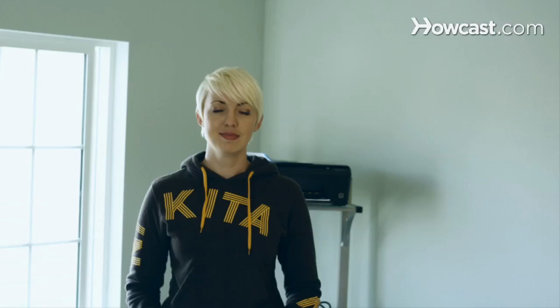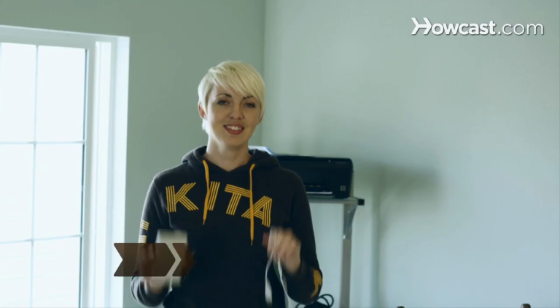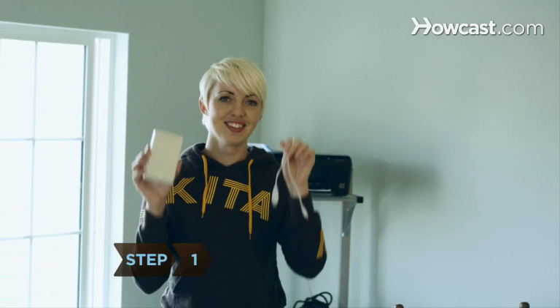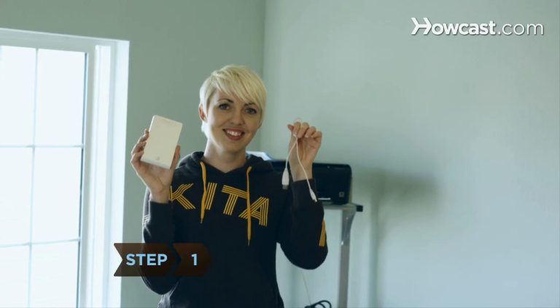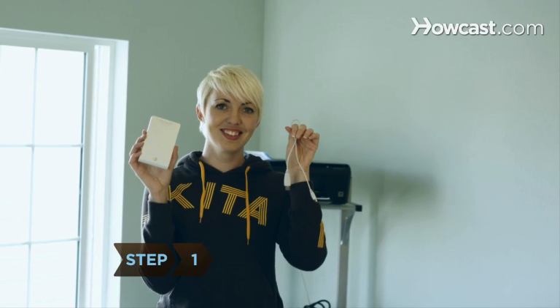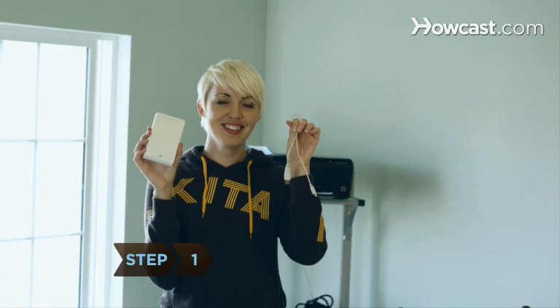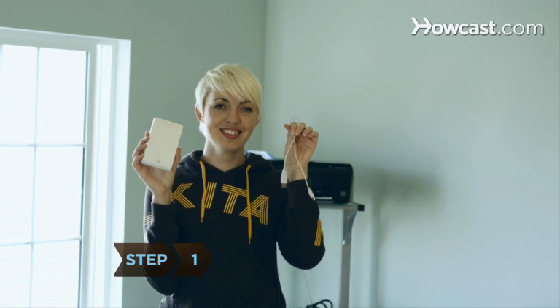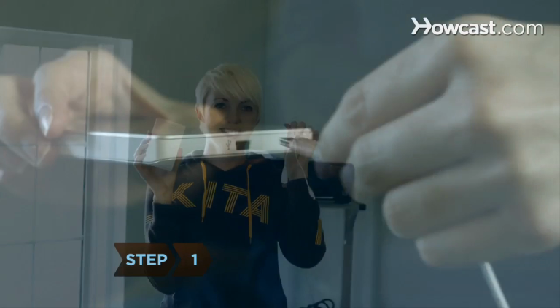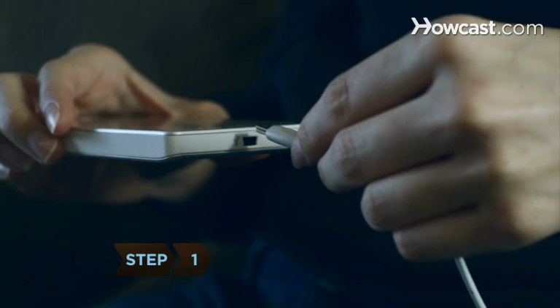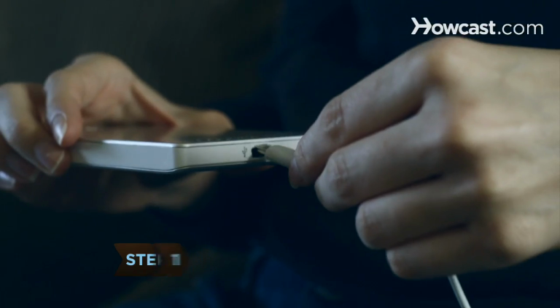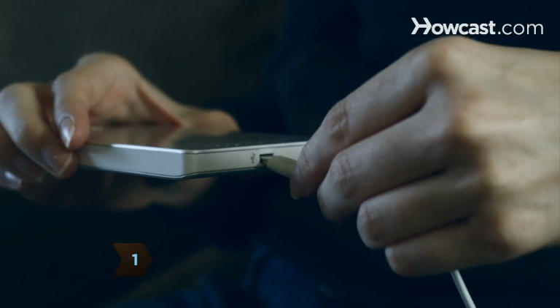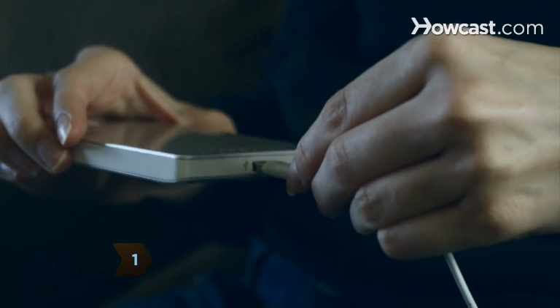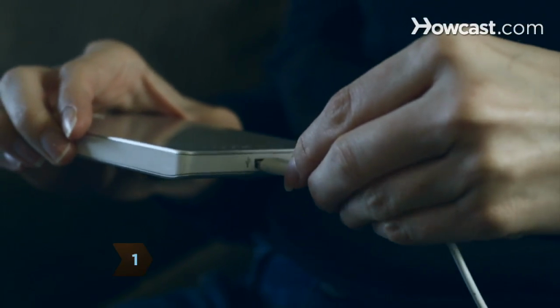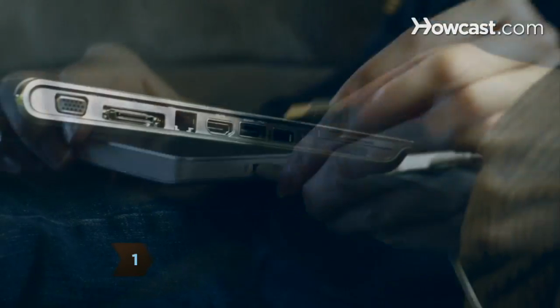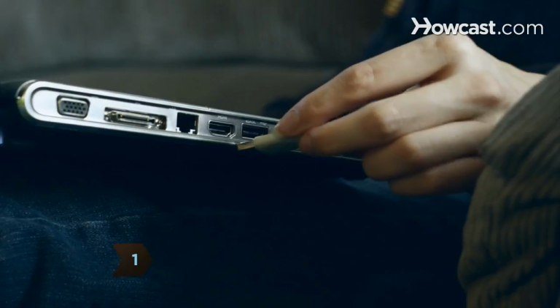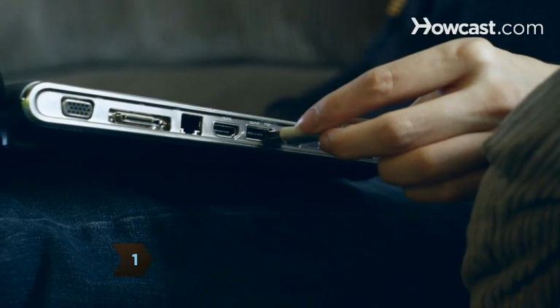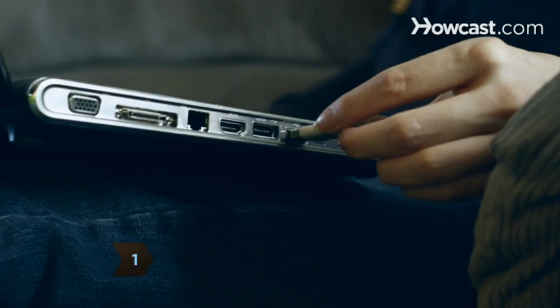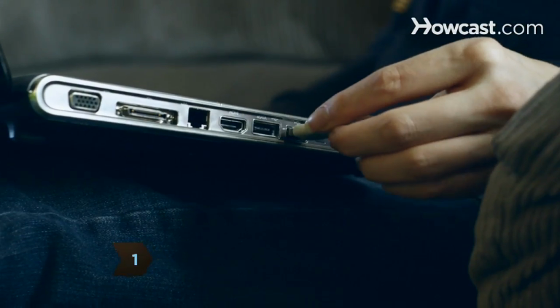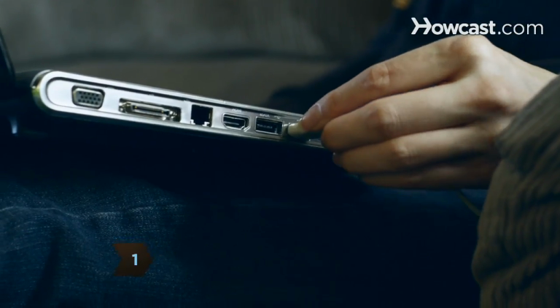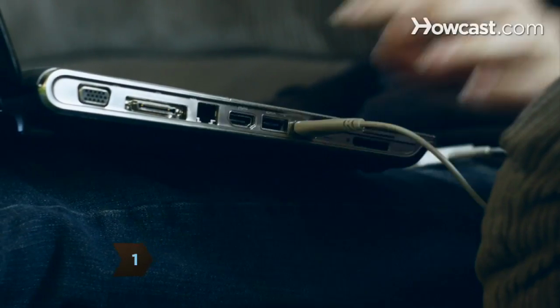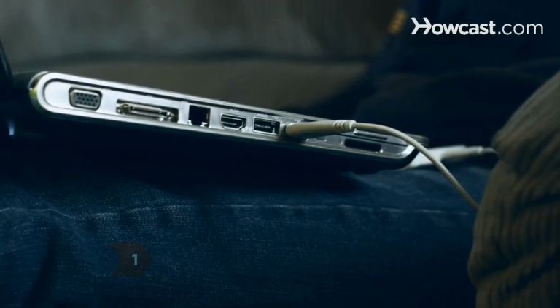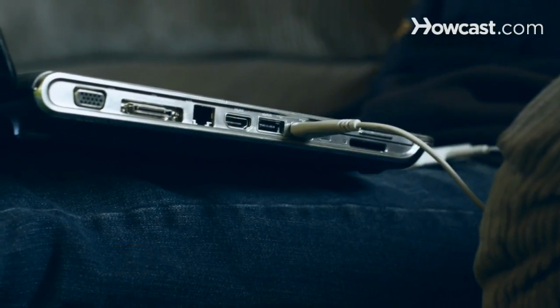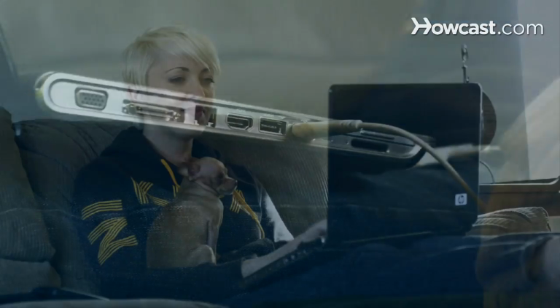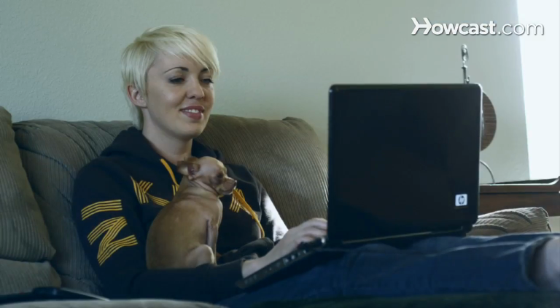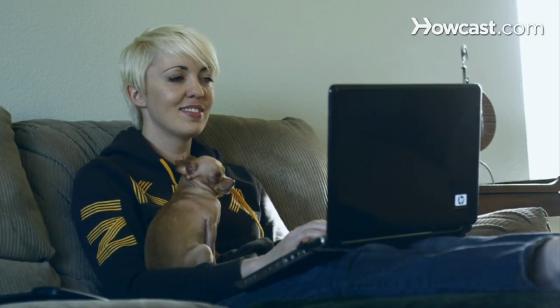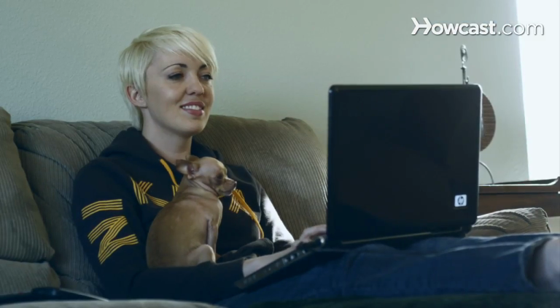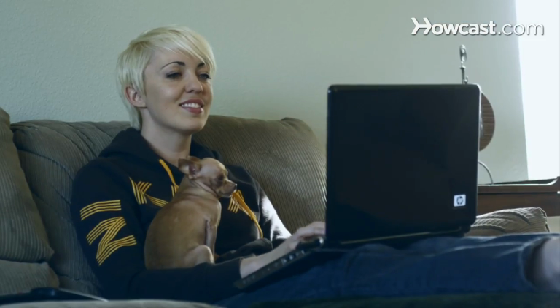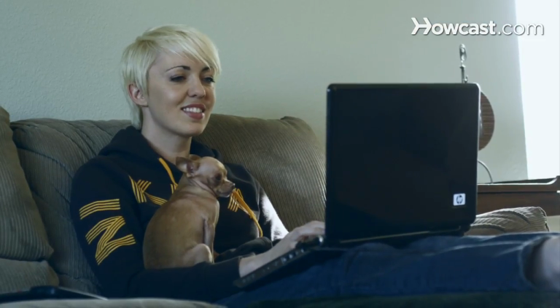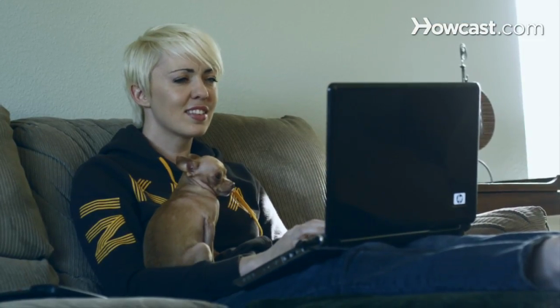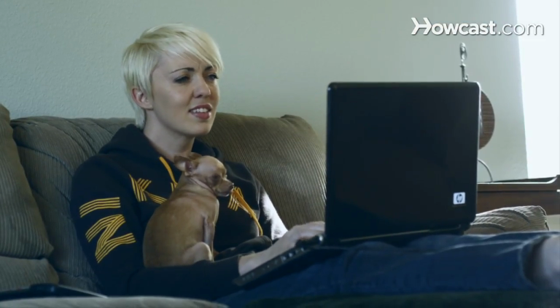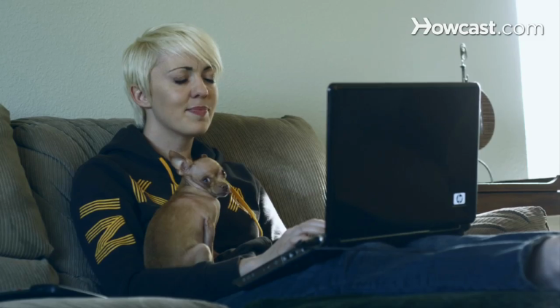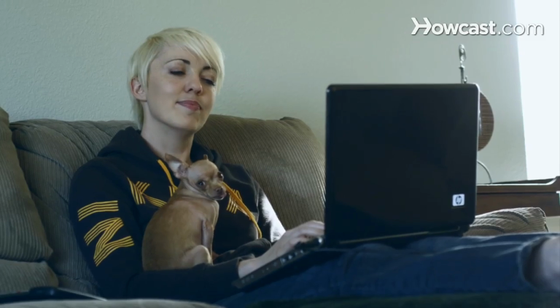Step 1. Back up important documents and information to an external drive at least once a month. This will lessen the blow of a system crash.